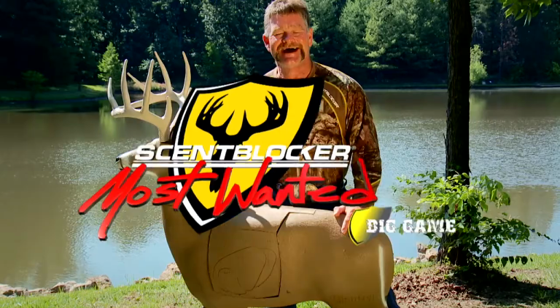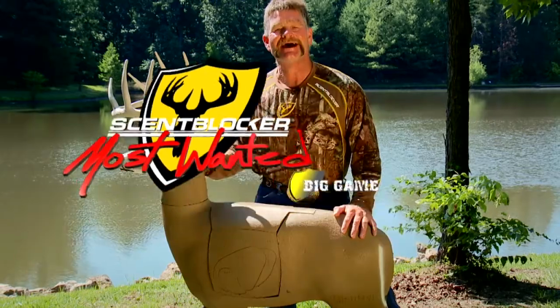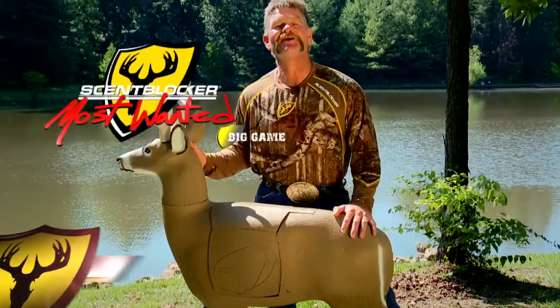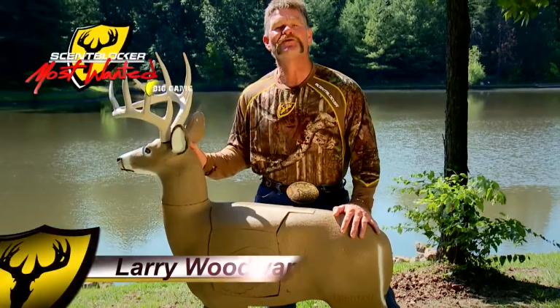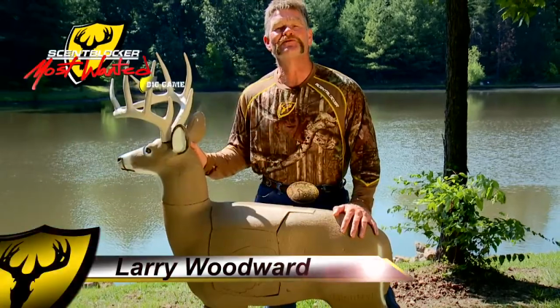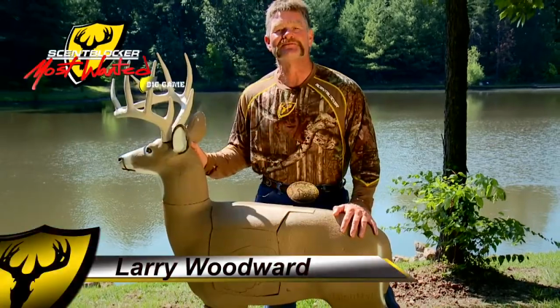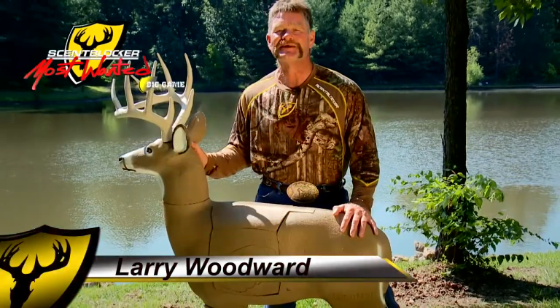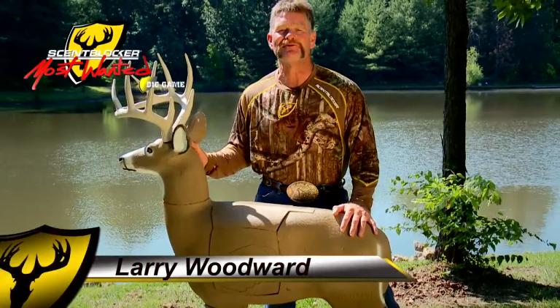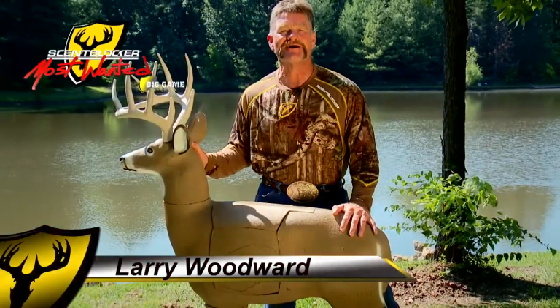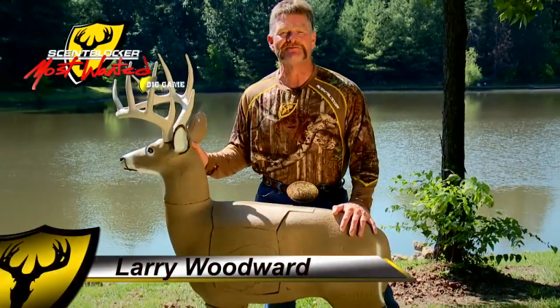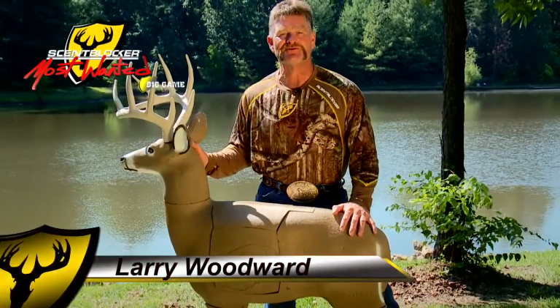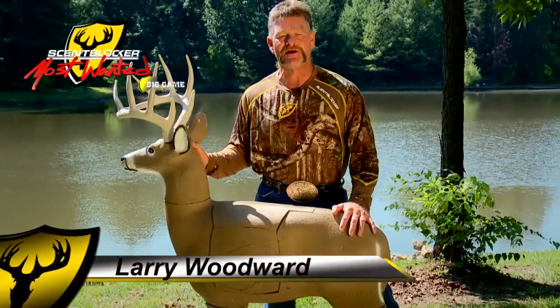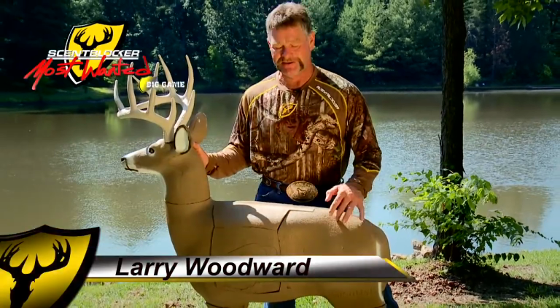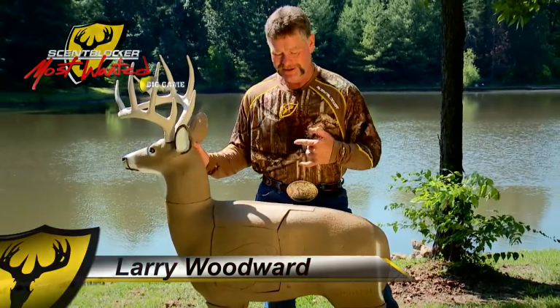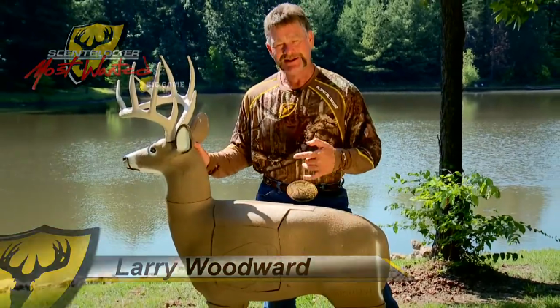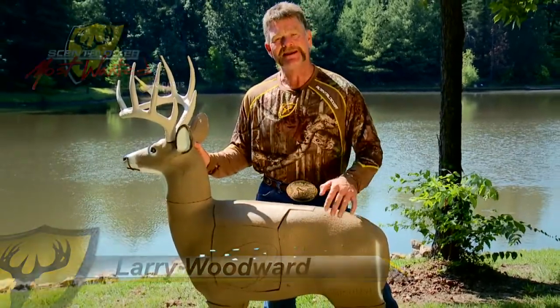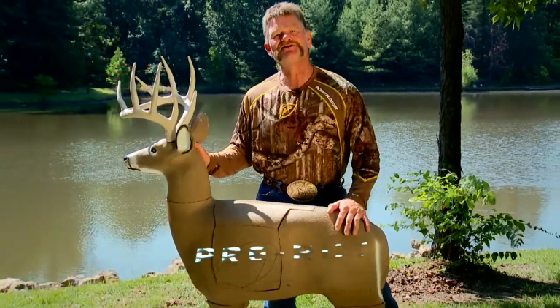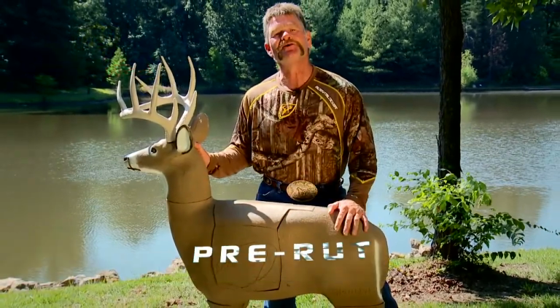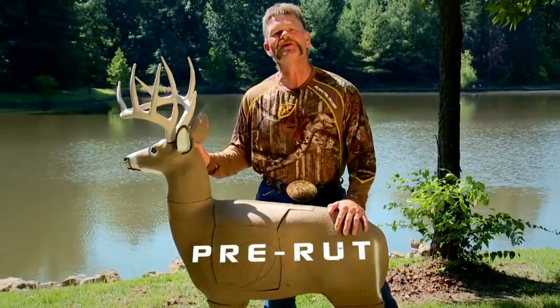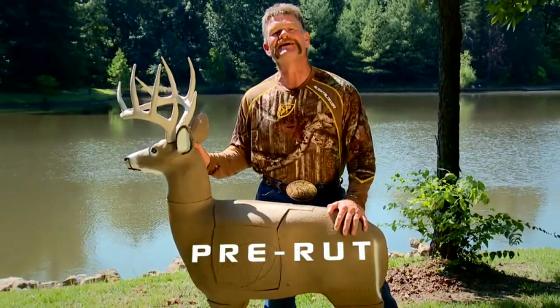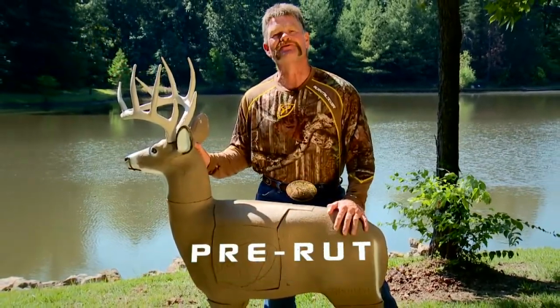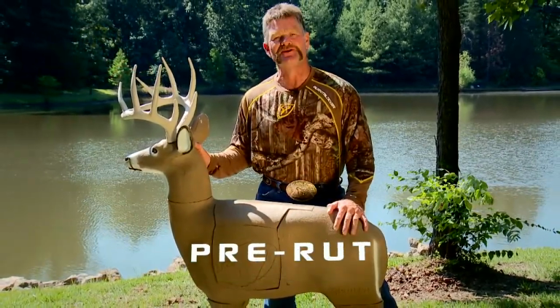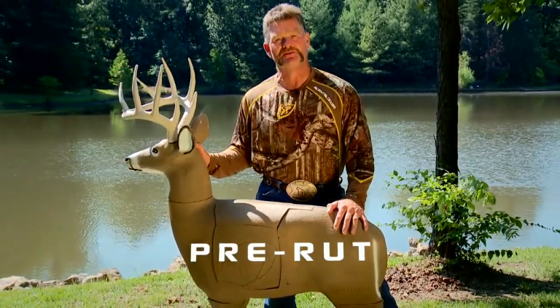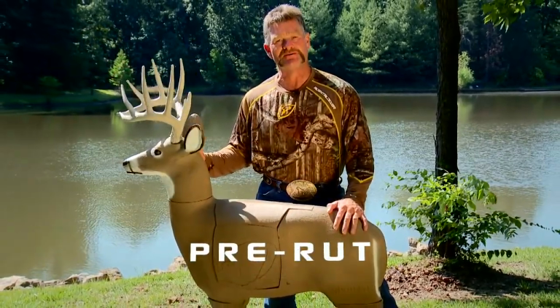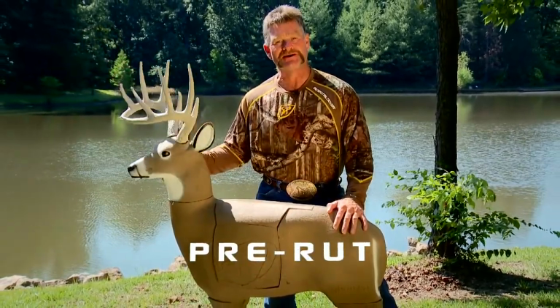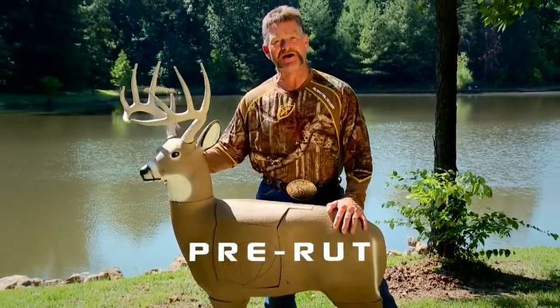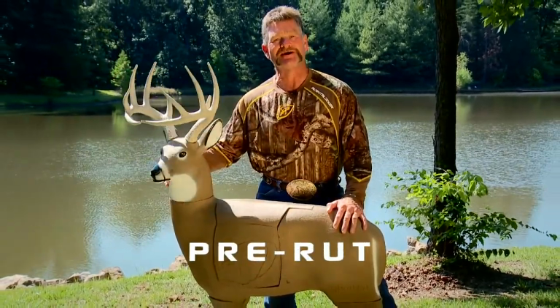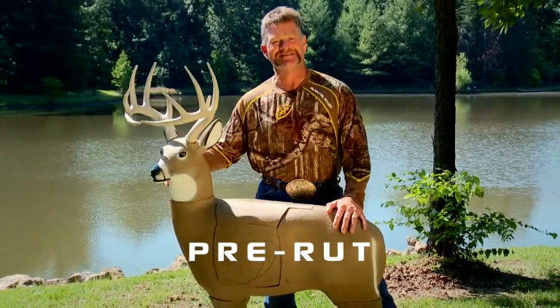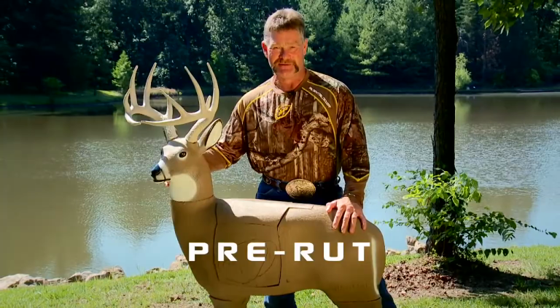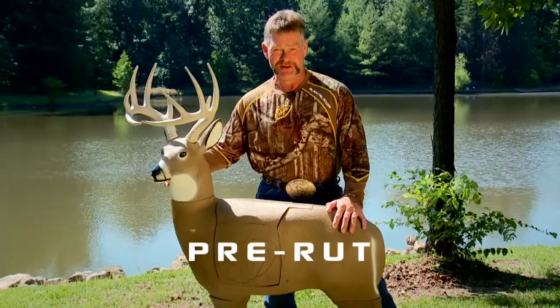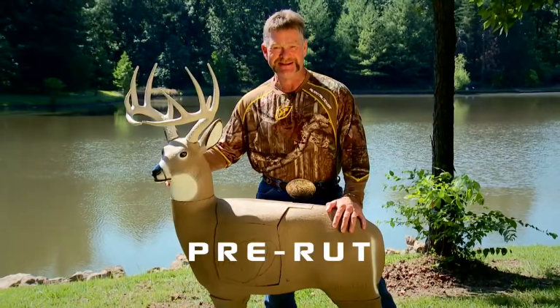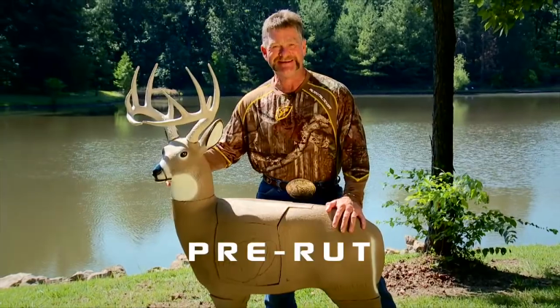Hi, I'm Larry Woodward from Scent Blockers Most Wanted. Let me show you what's up with the new Pre-Rut Target from Glendale.